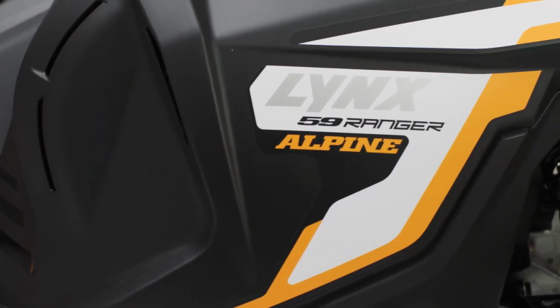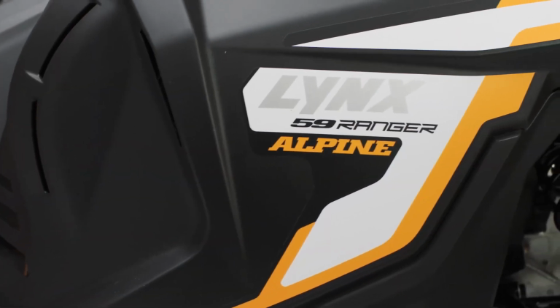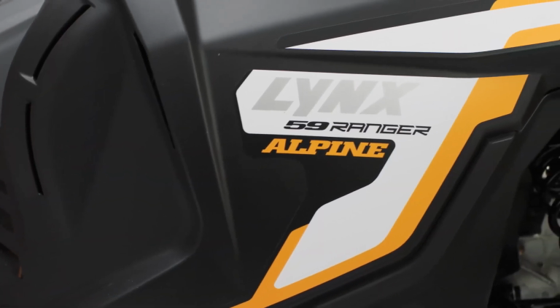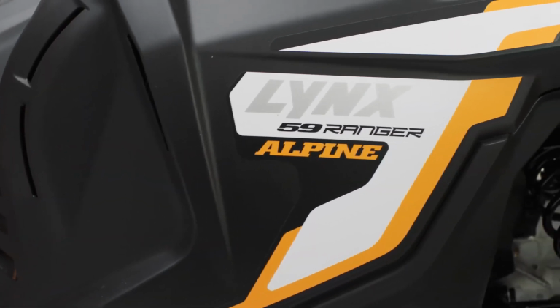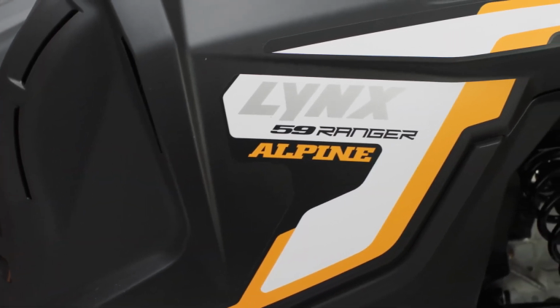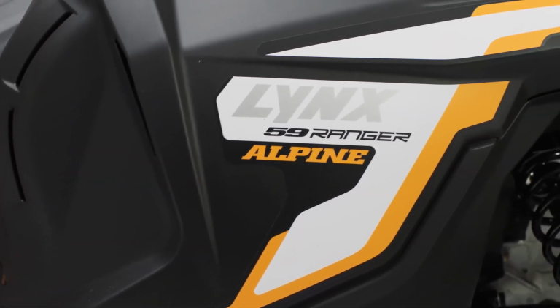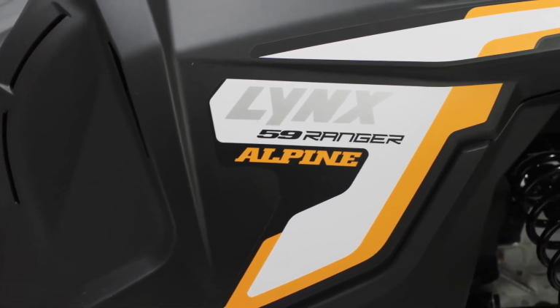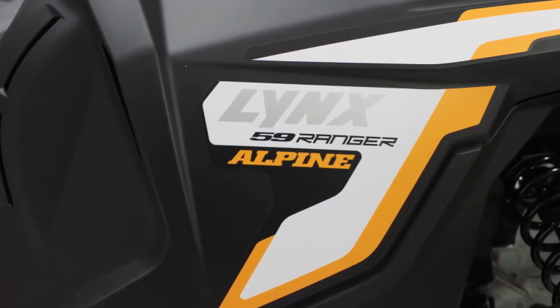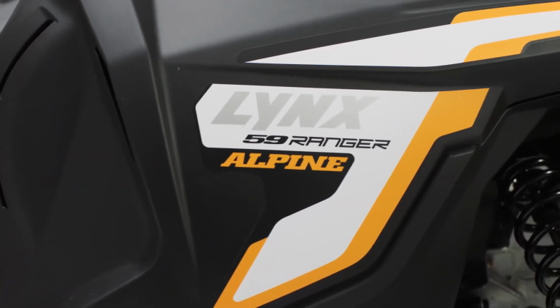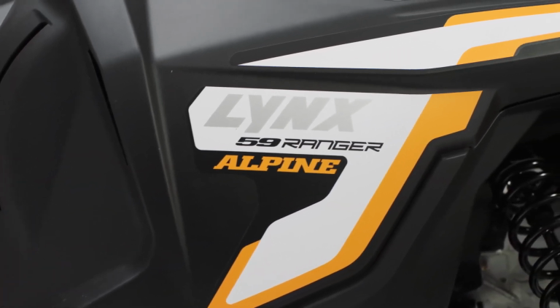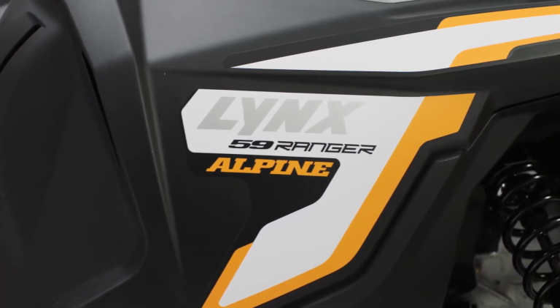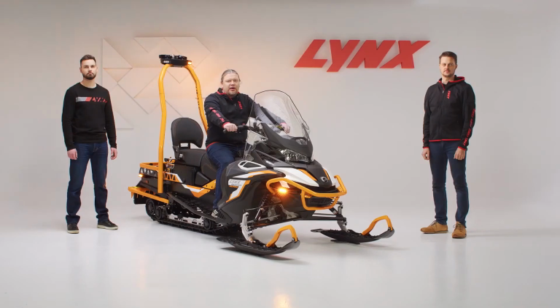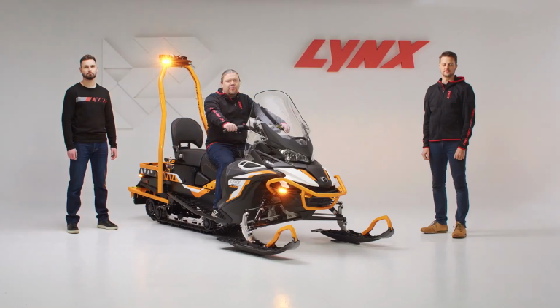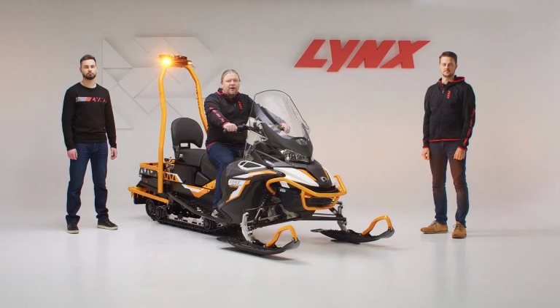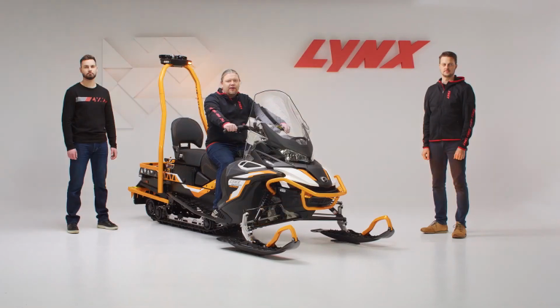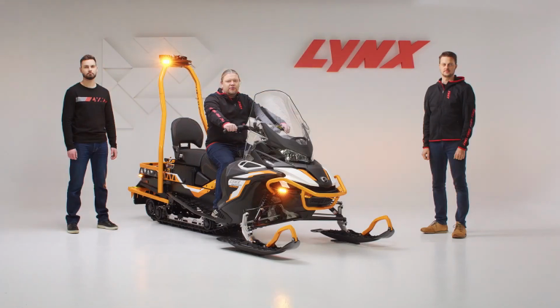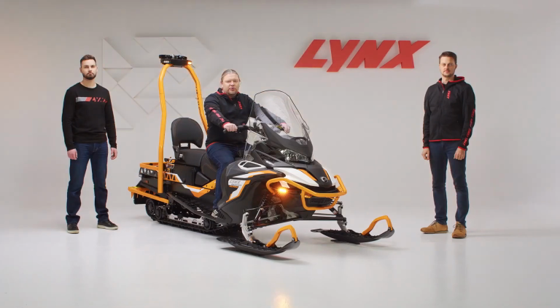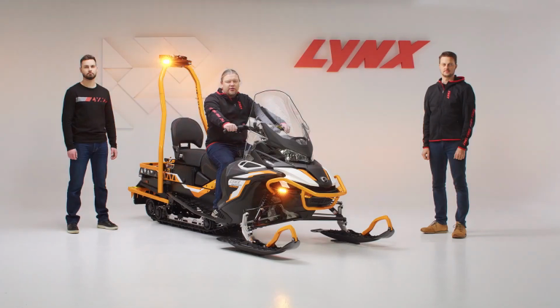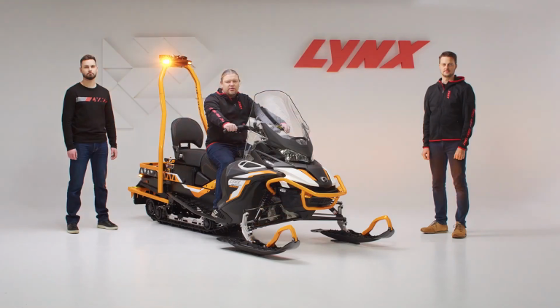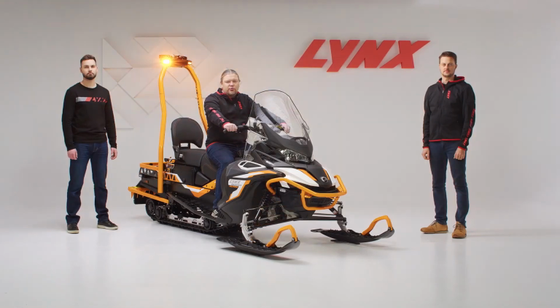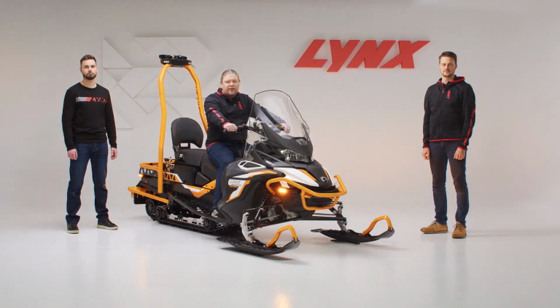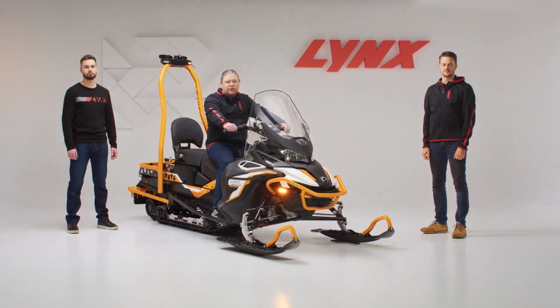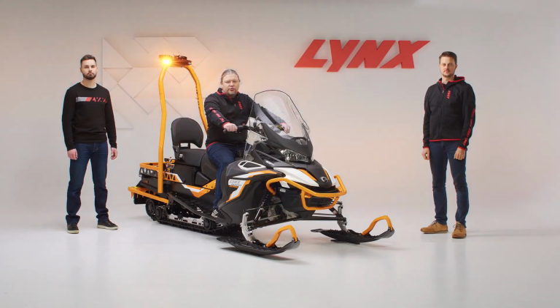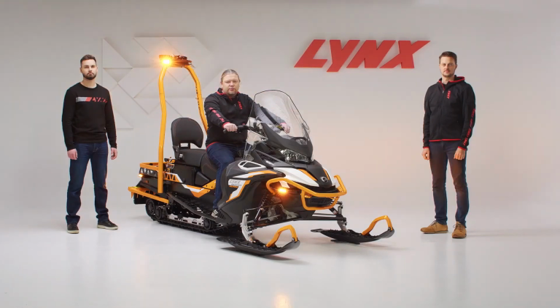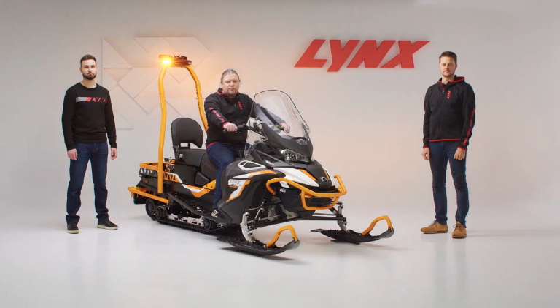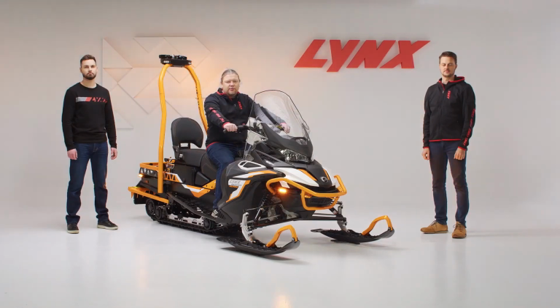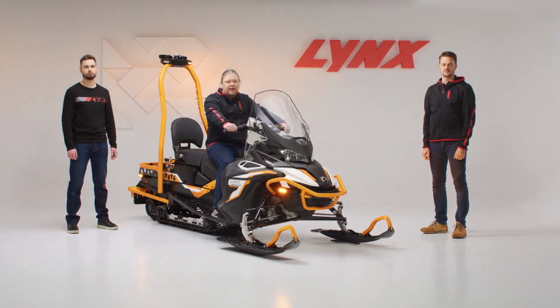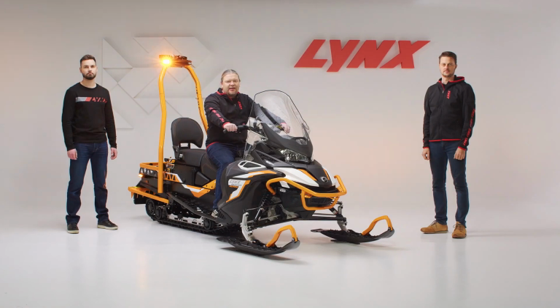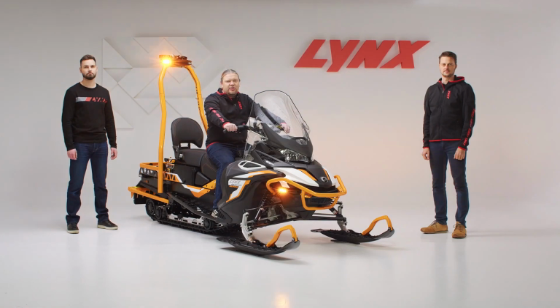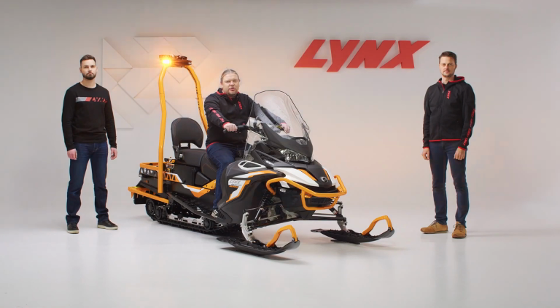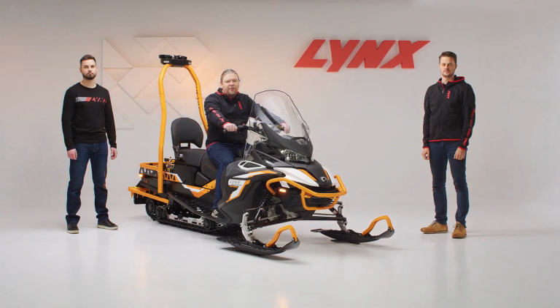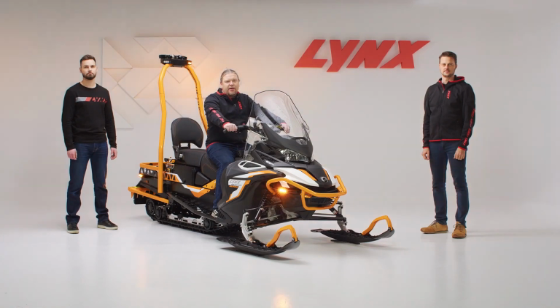Lynx 59 Ranger Alpine 2022. Get the job done!